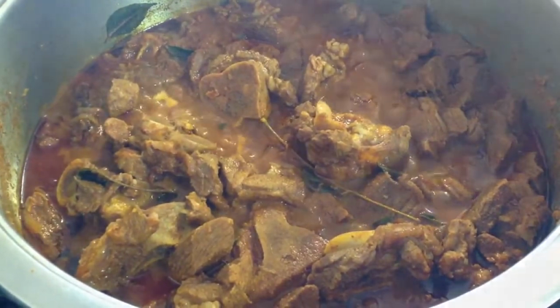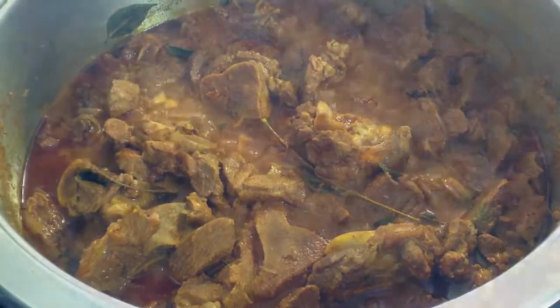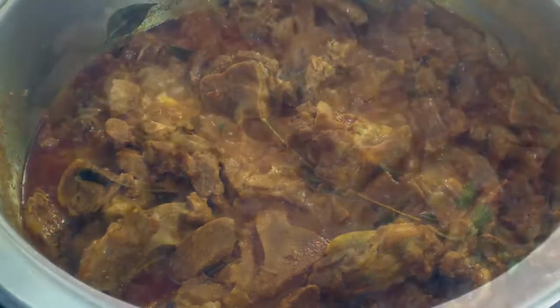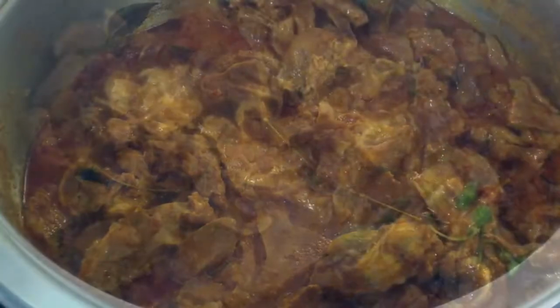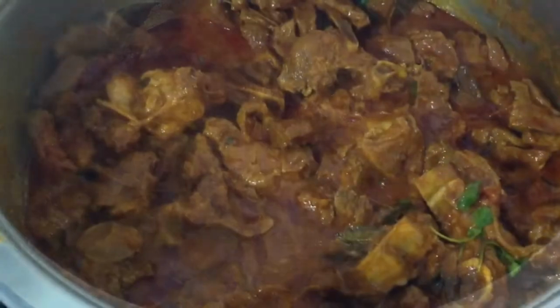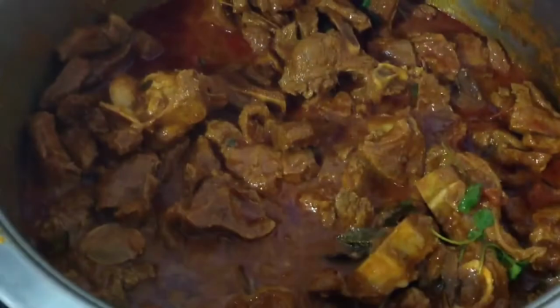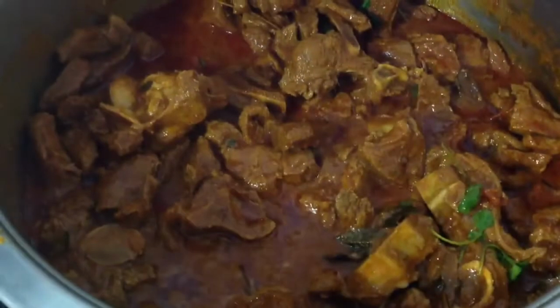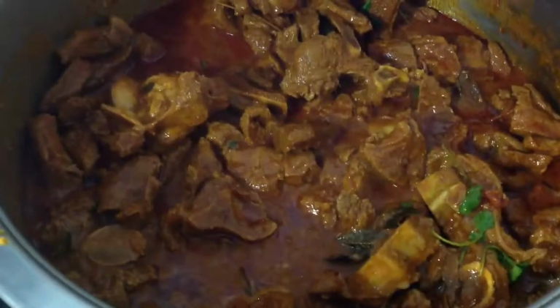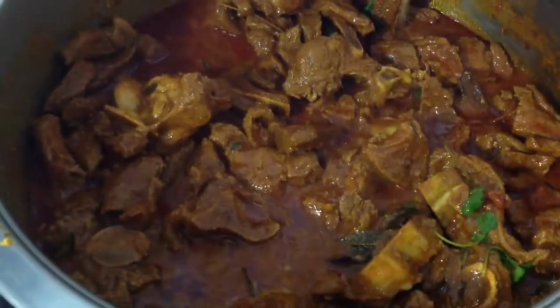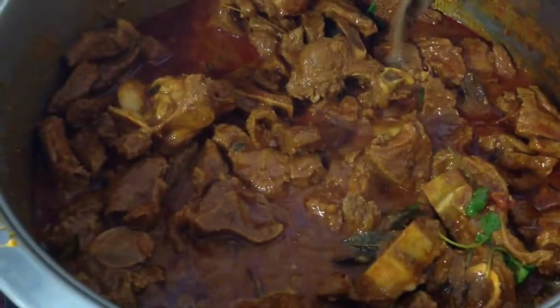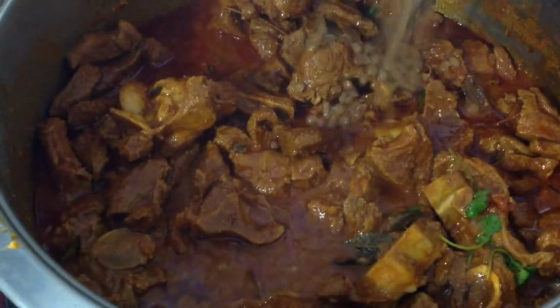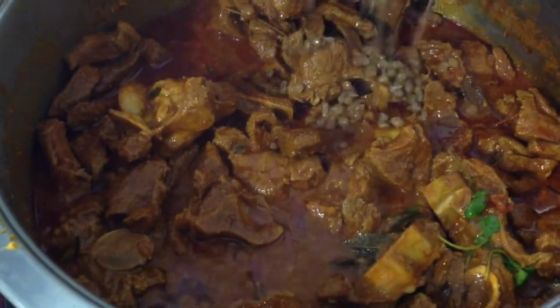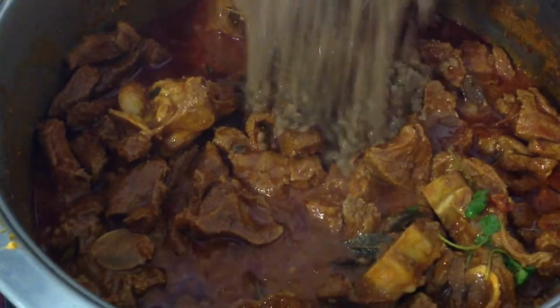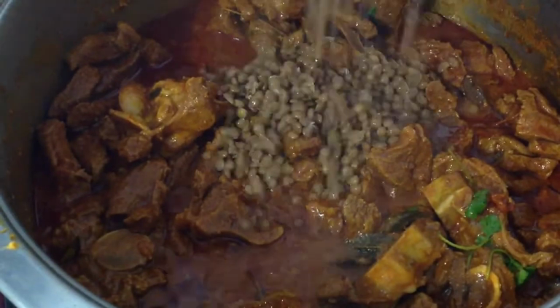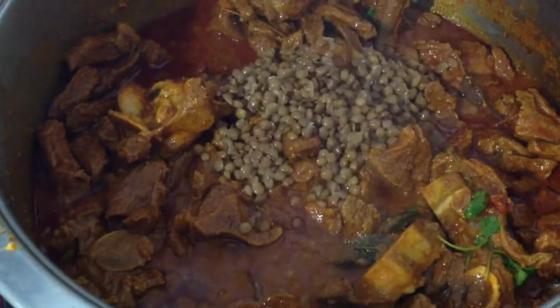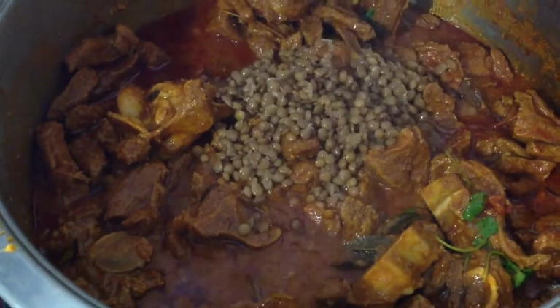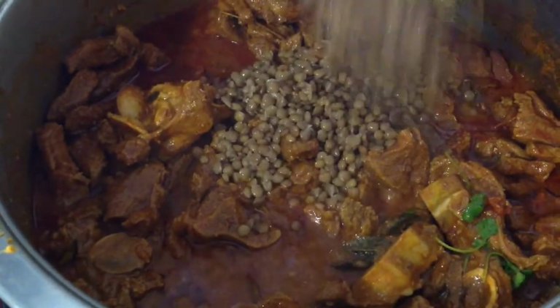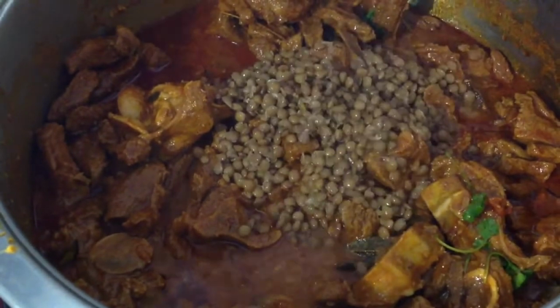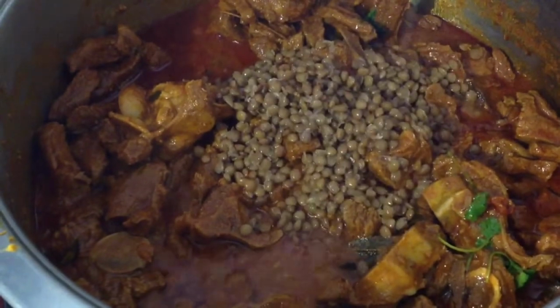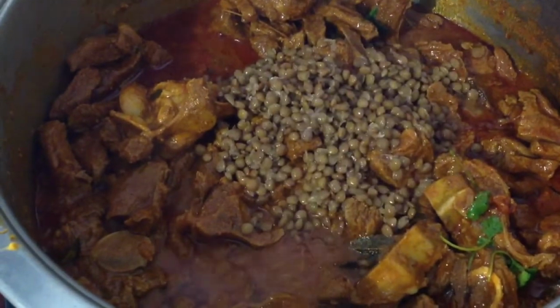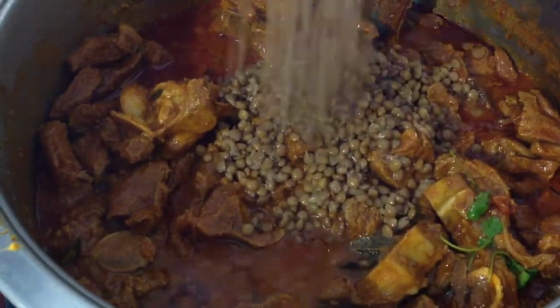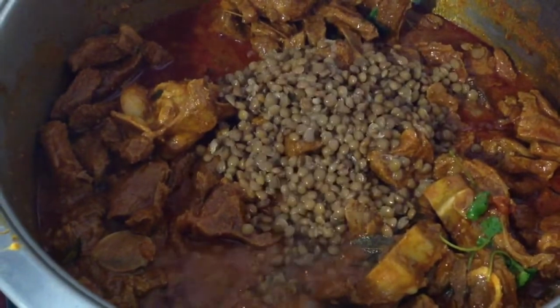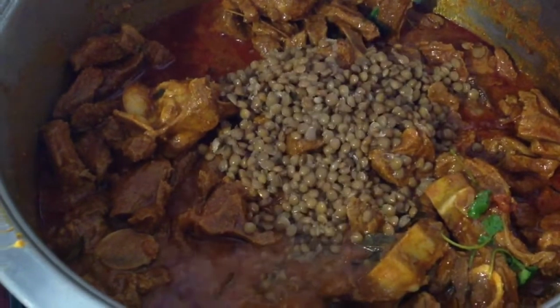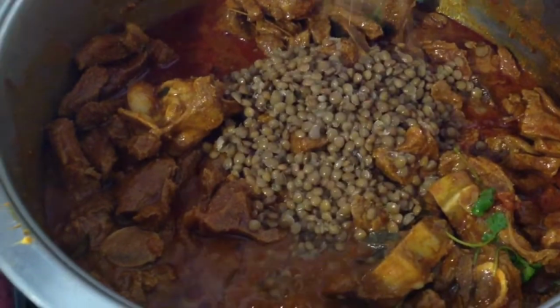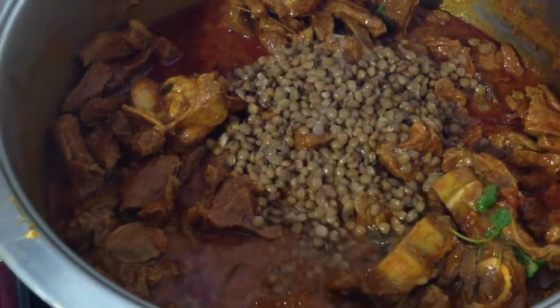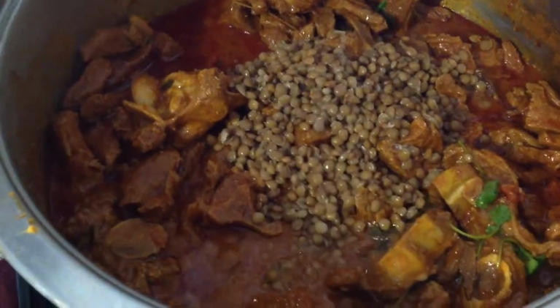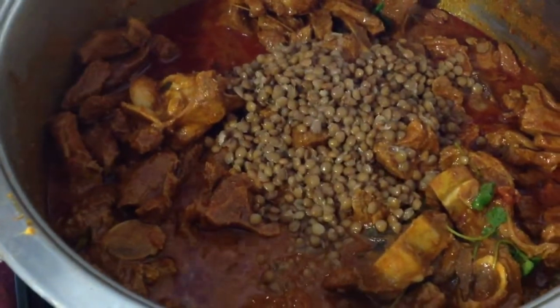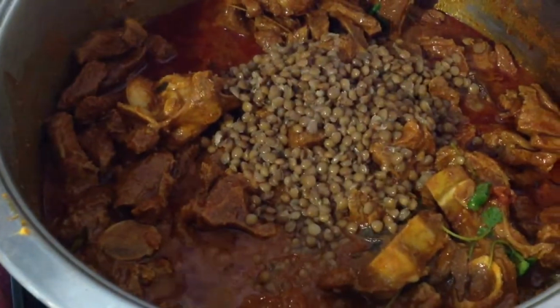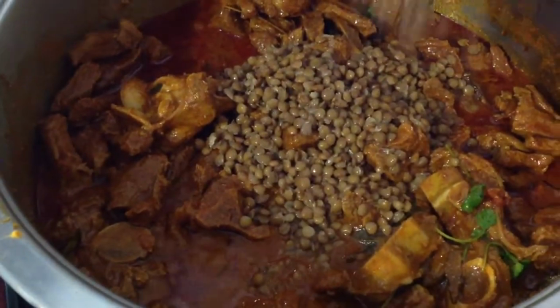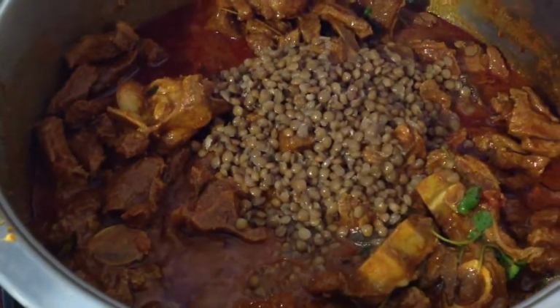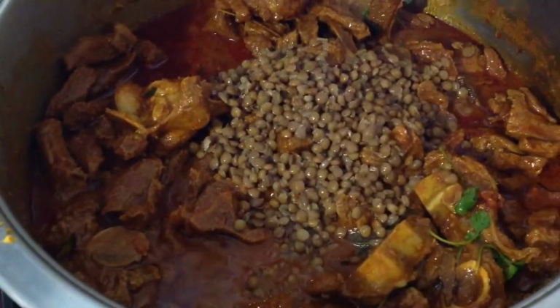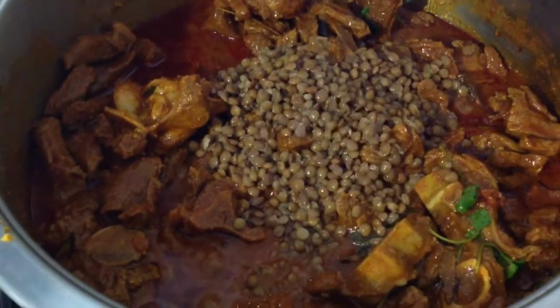Now that our meat is fully cooked, we're gonna add our pre-boiled lentils, also known as biryani dal.